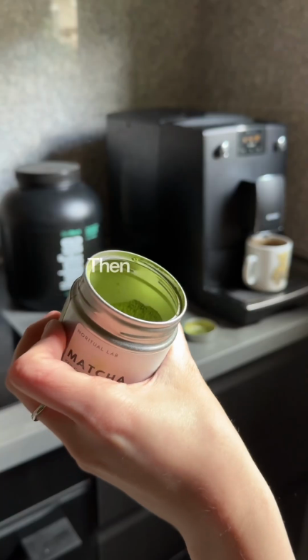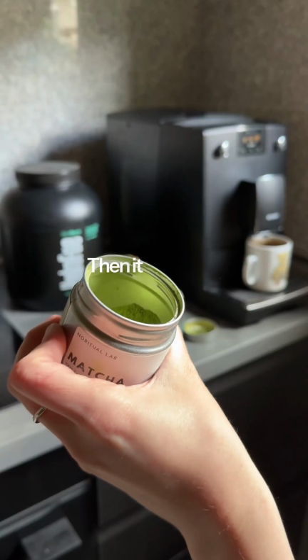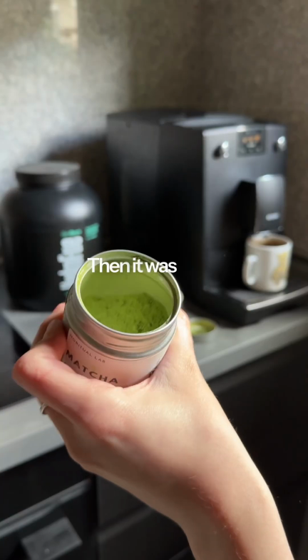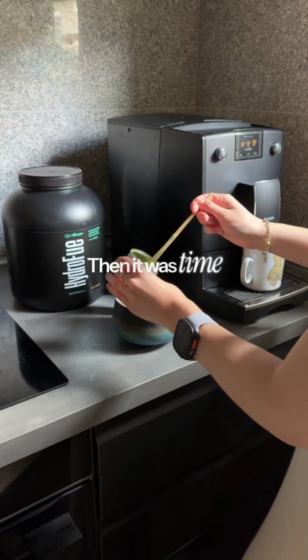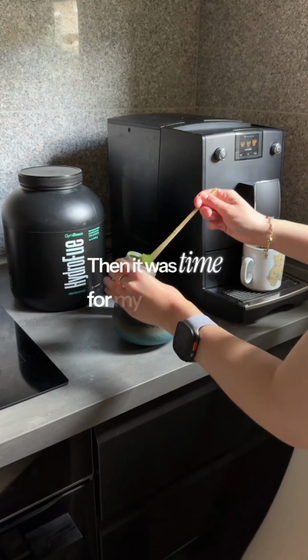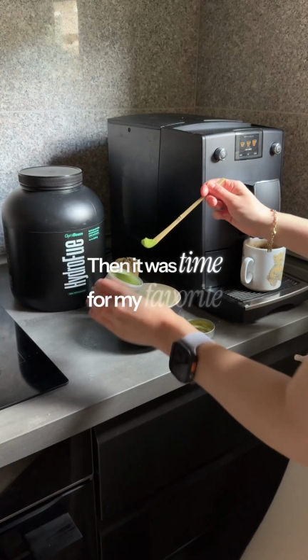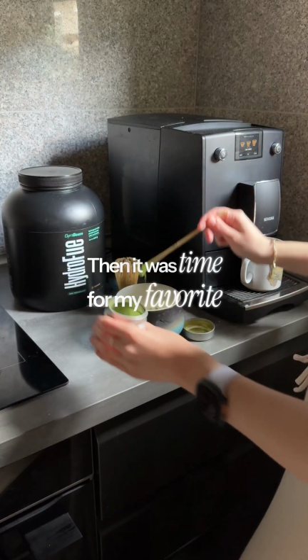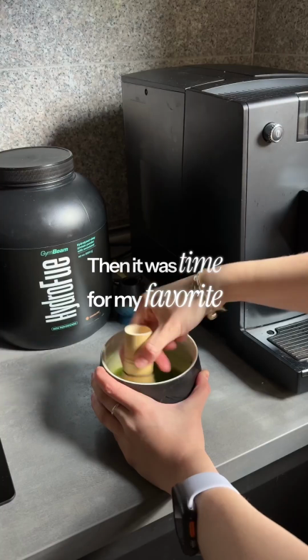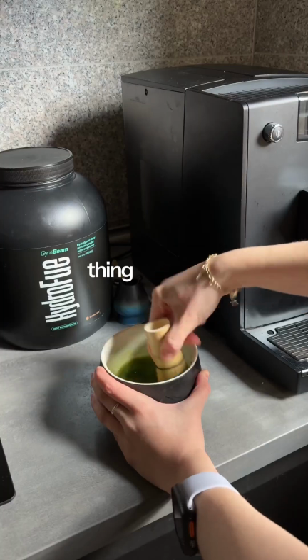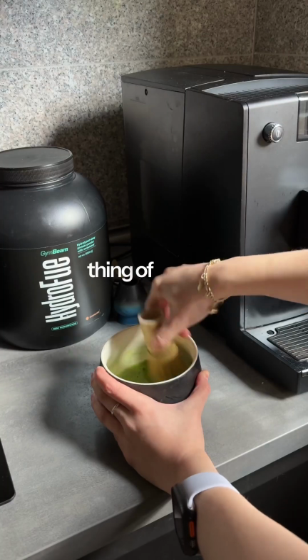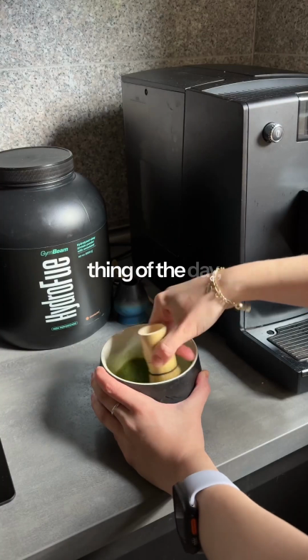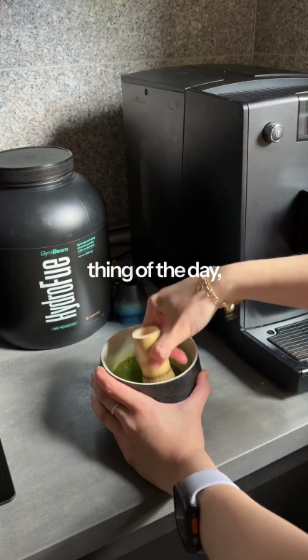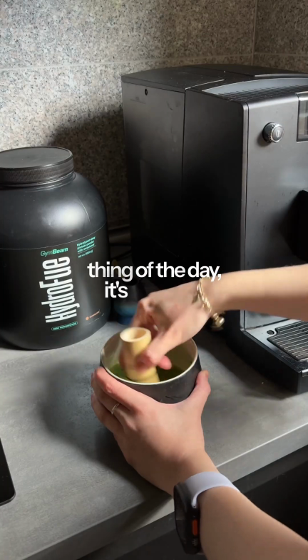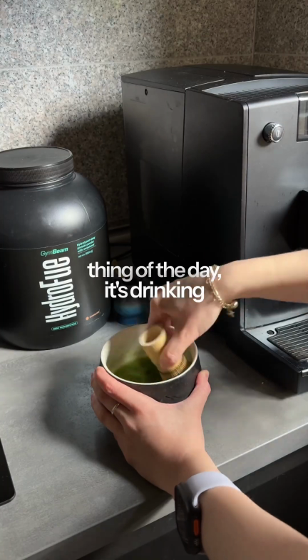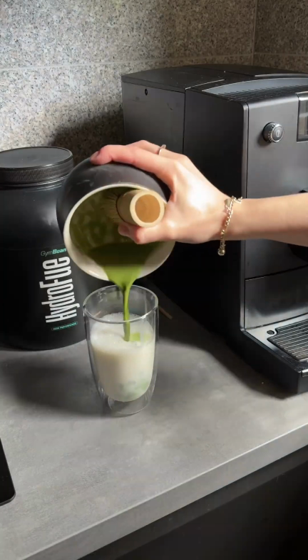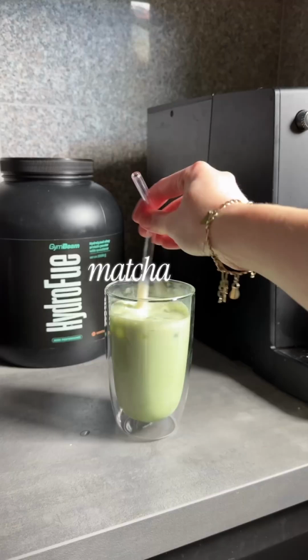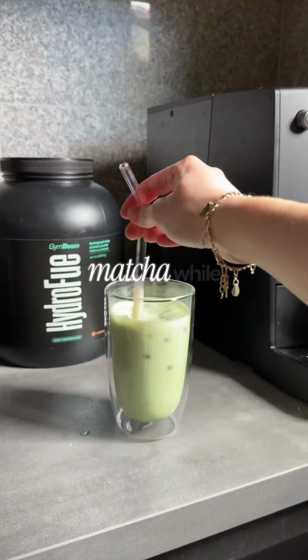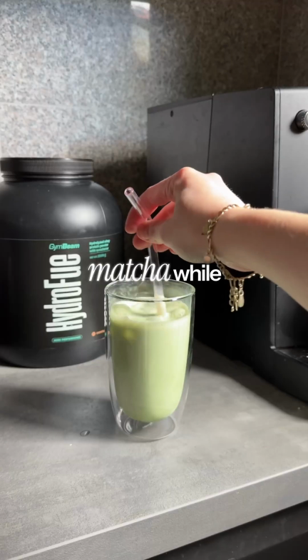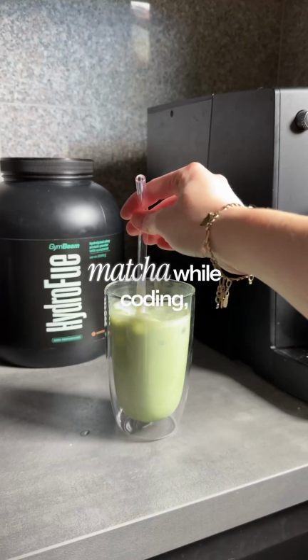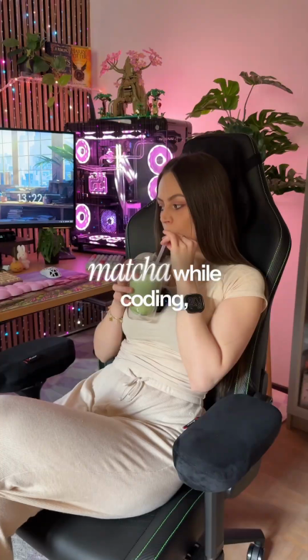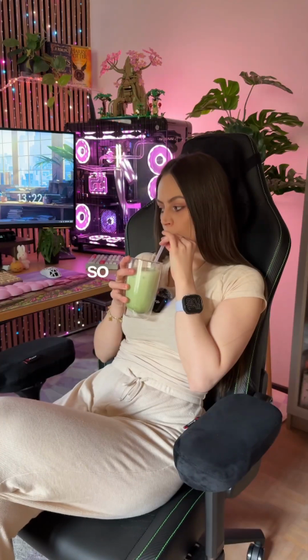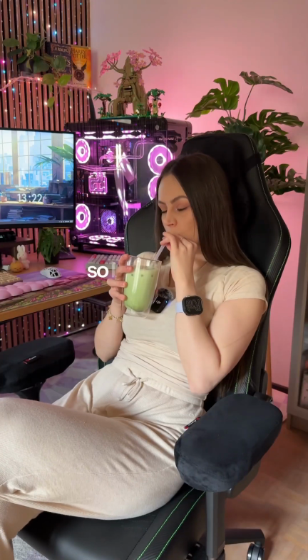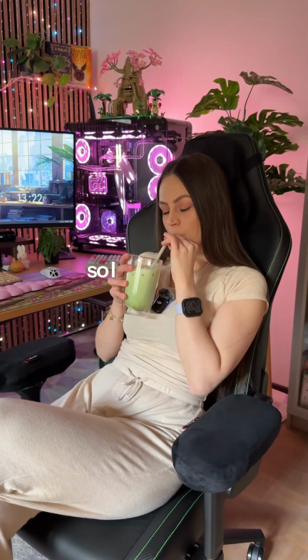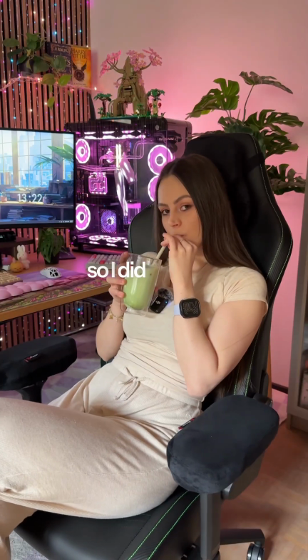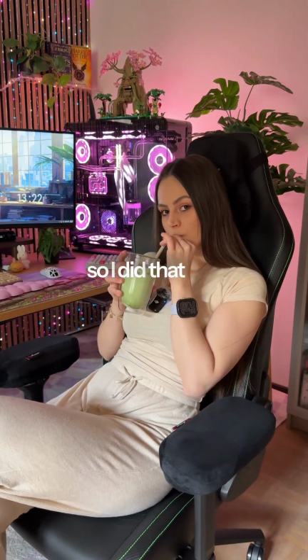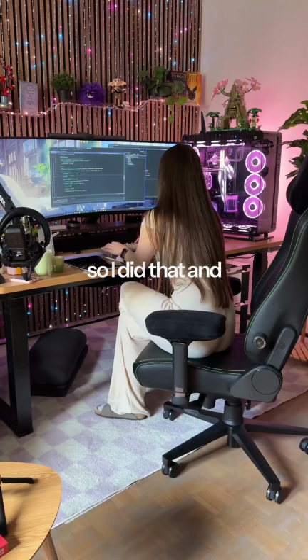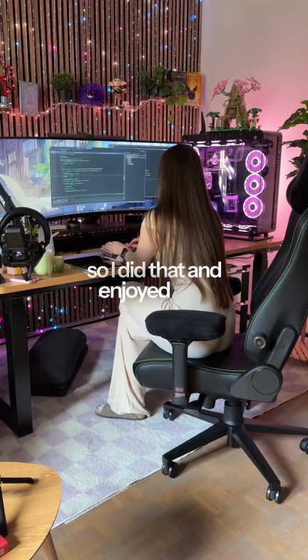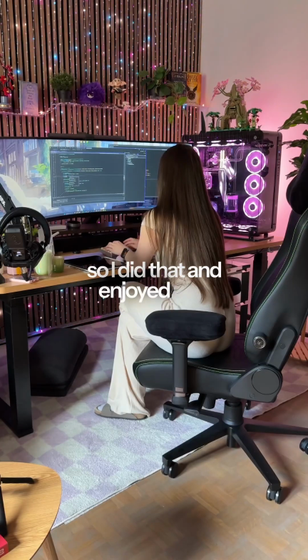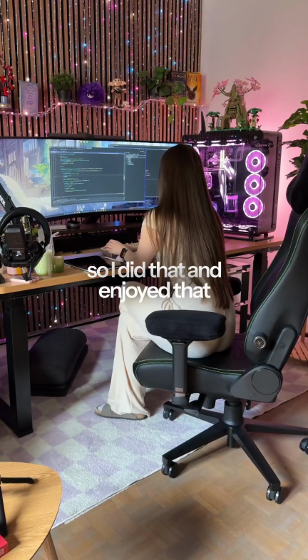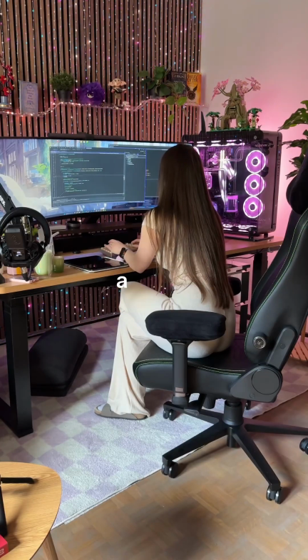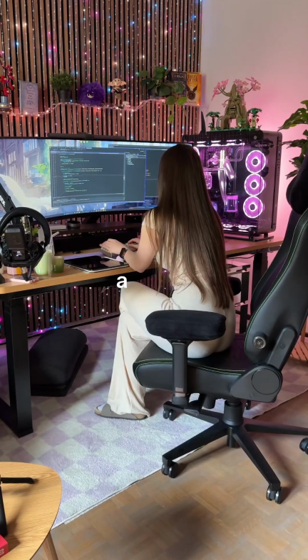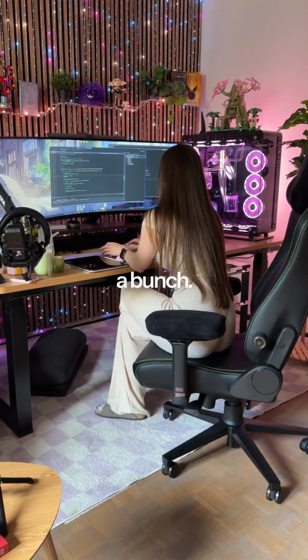Then it was time for my favorite thing of the day: drinking matcha while coding, so I did that and enjoyed that a bunch.